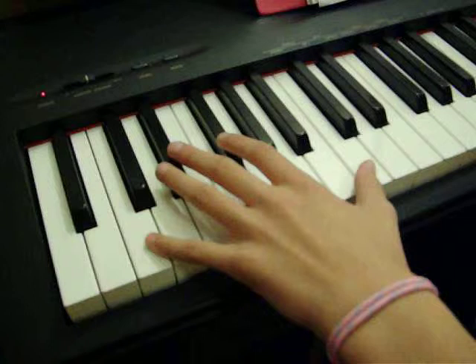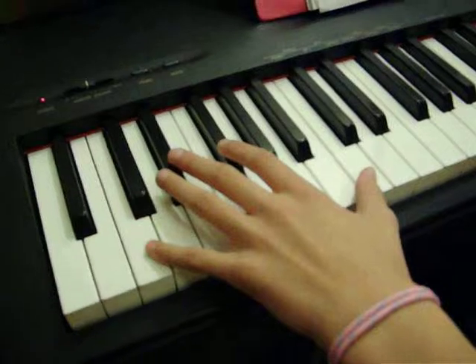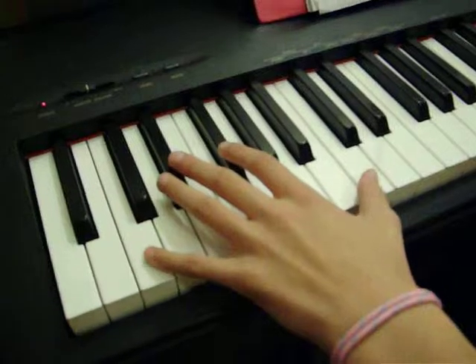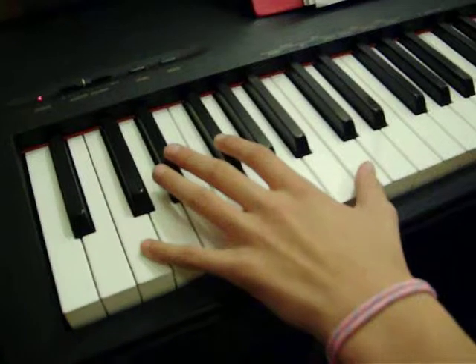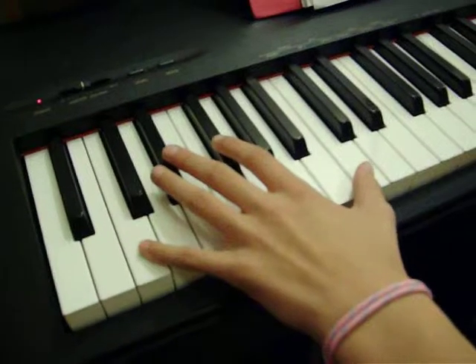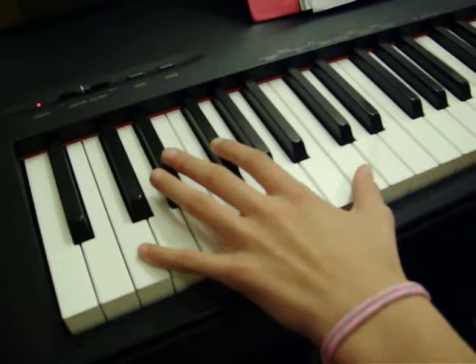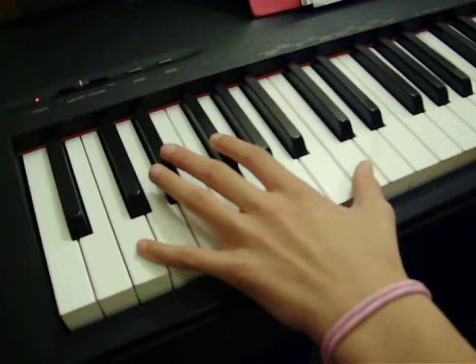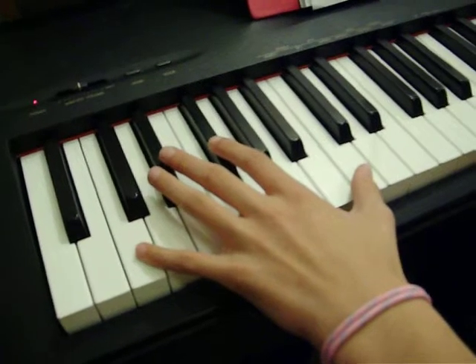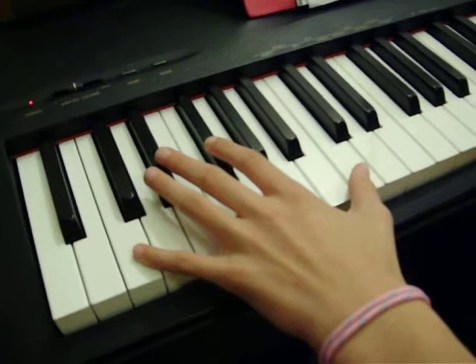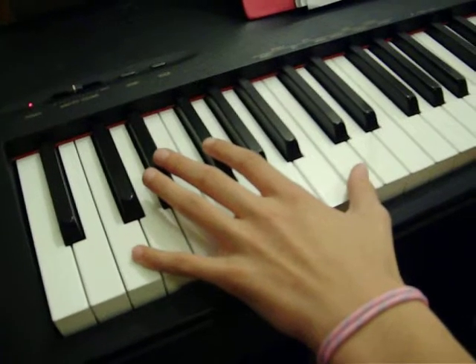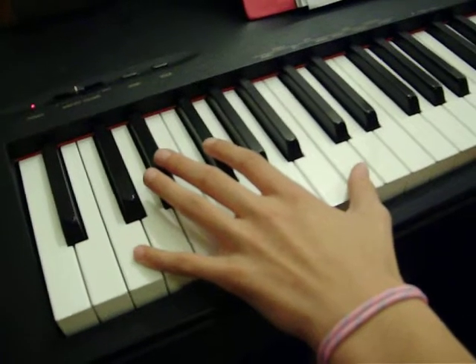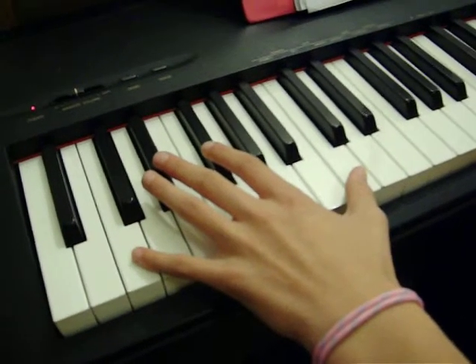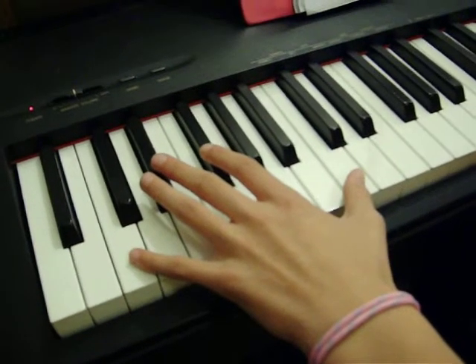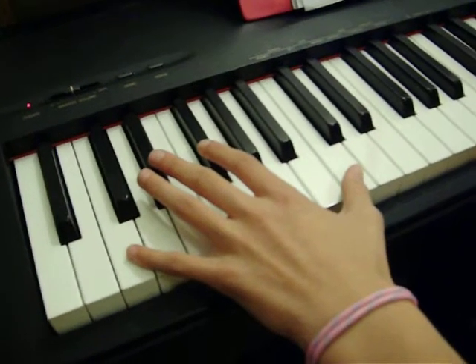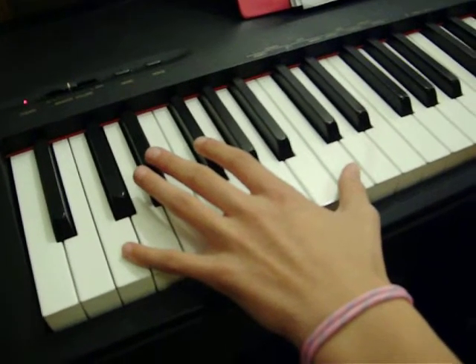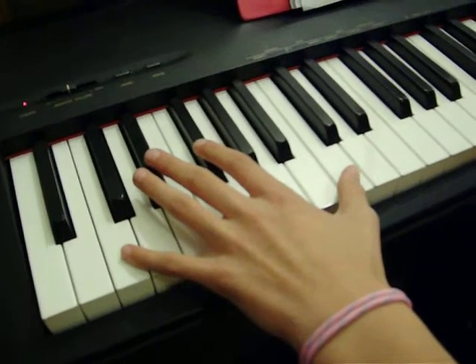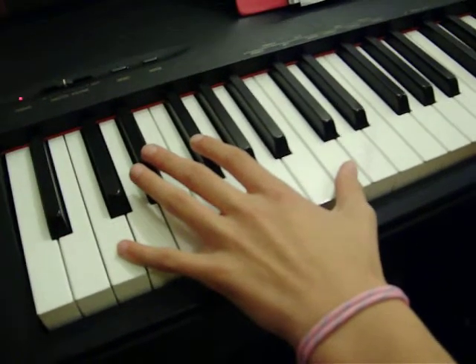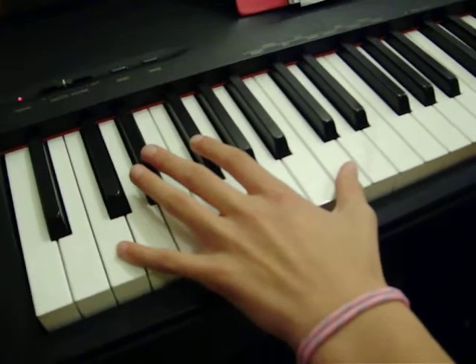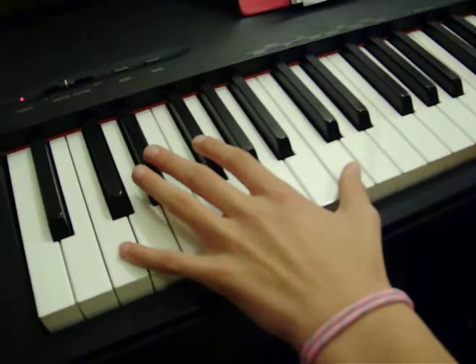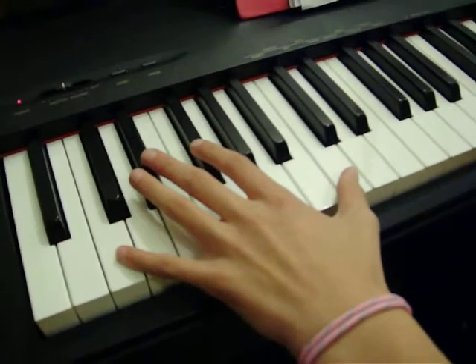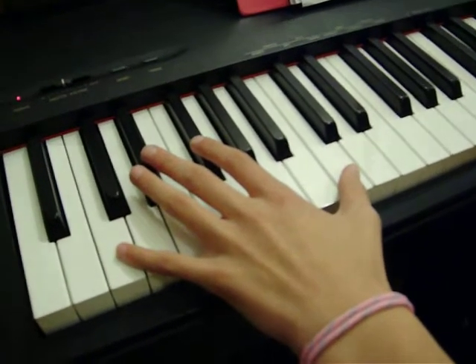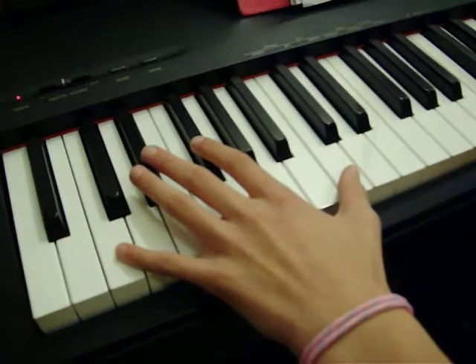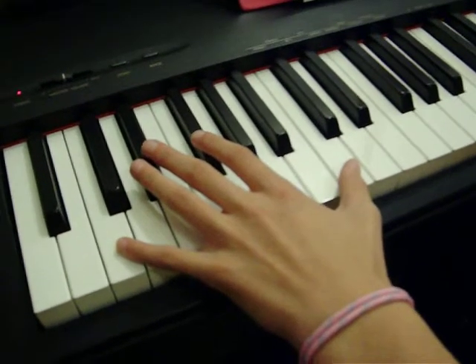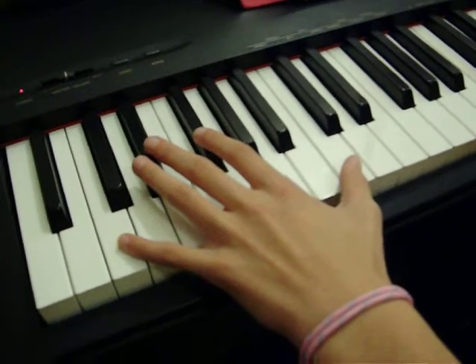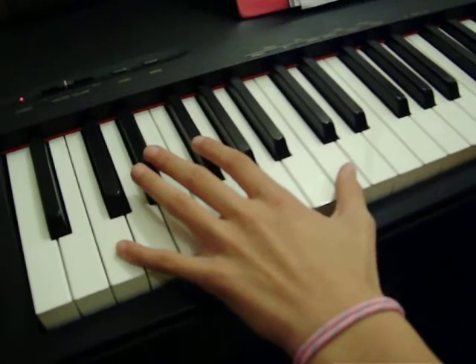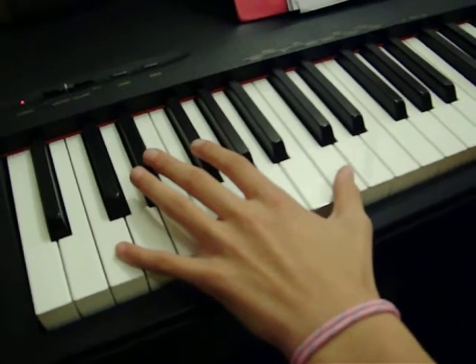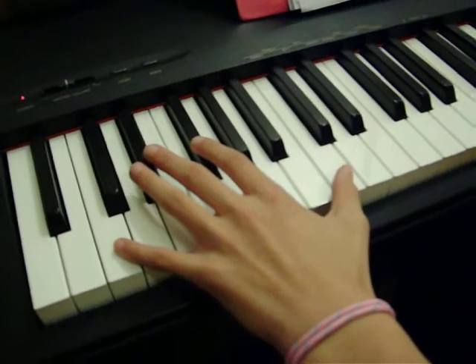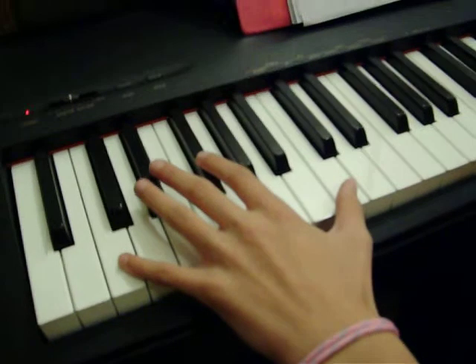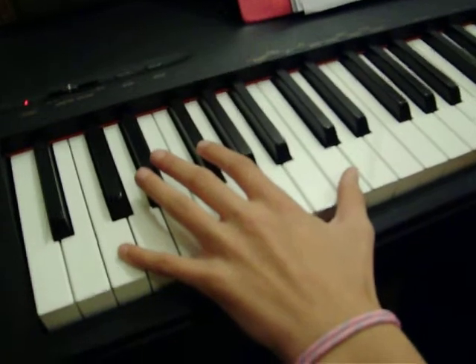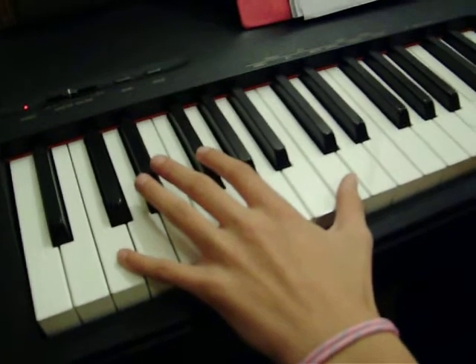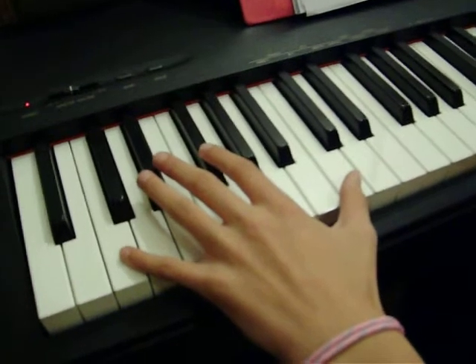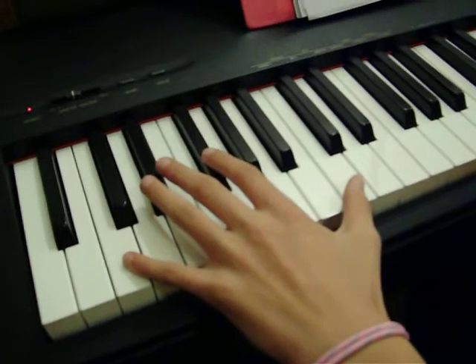This is Hannah. She's going to demonstrate her octave technique. This is white octaves.